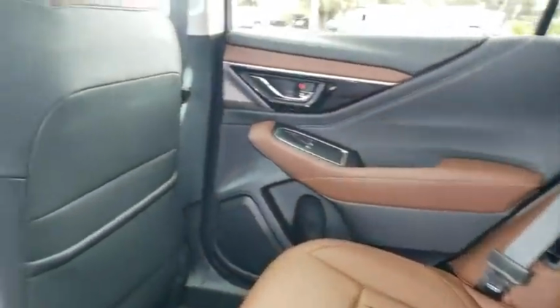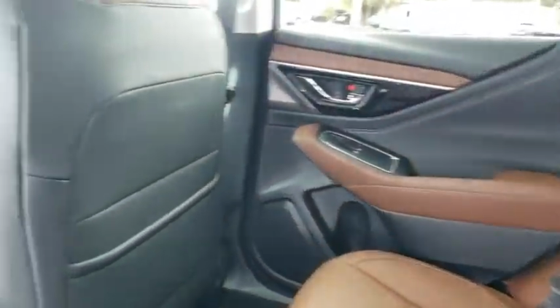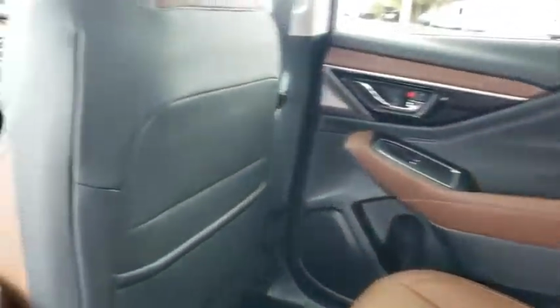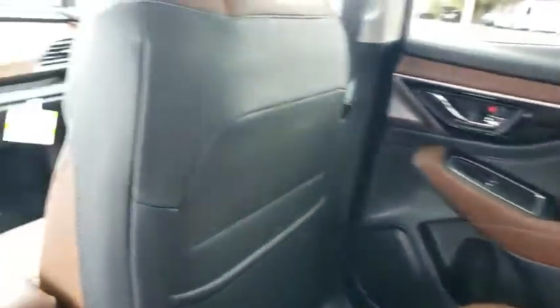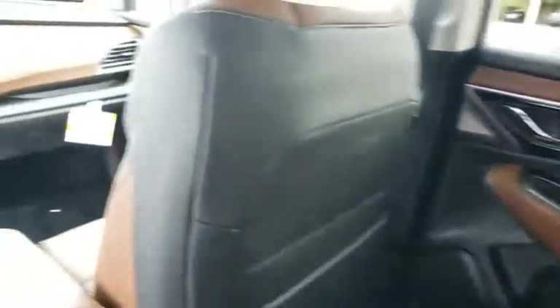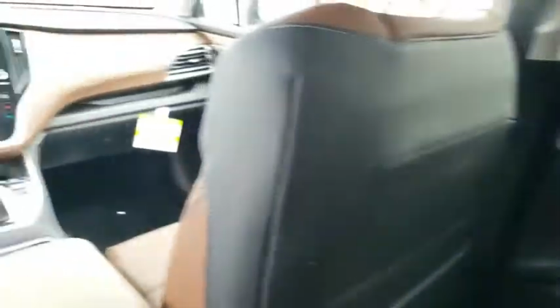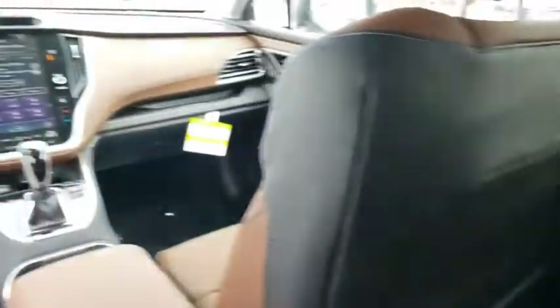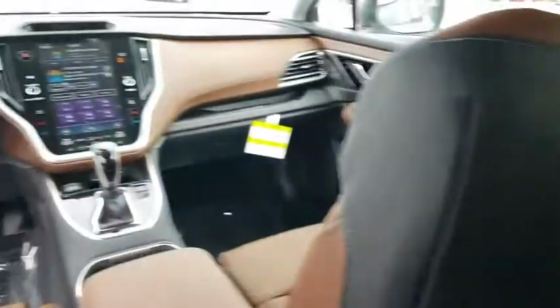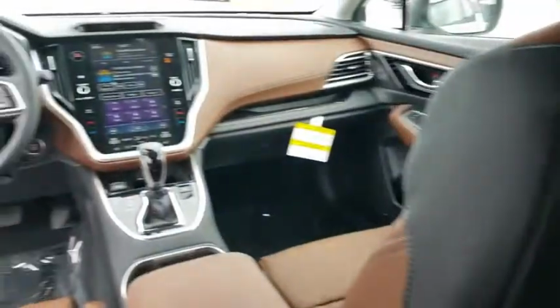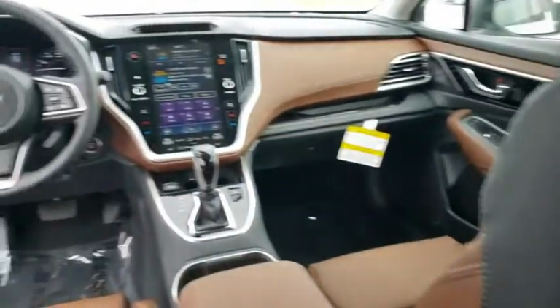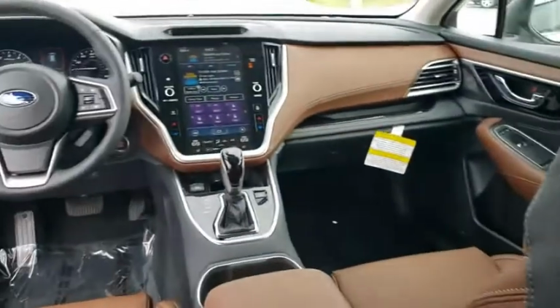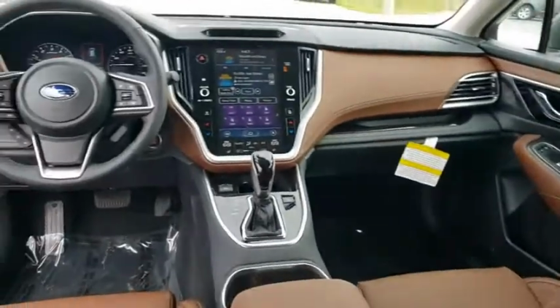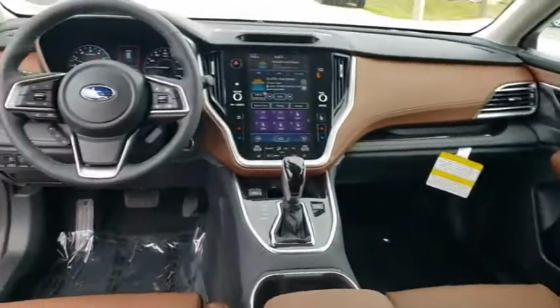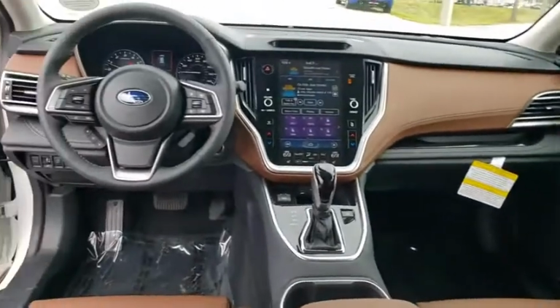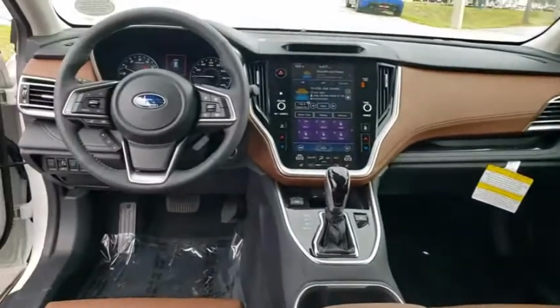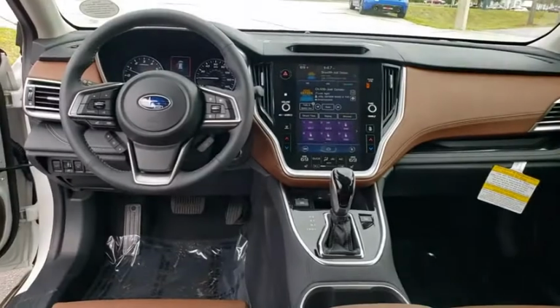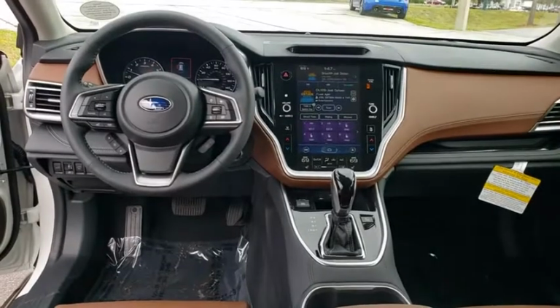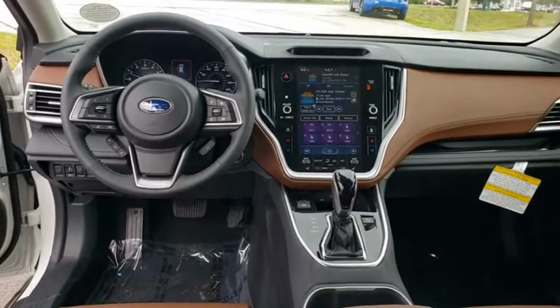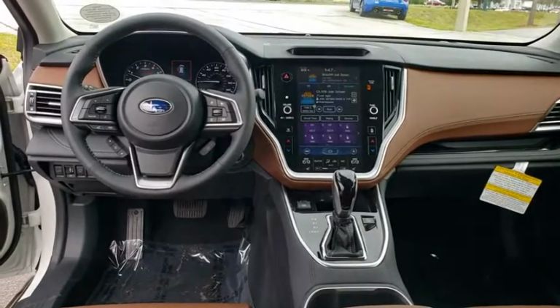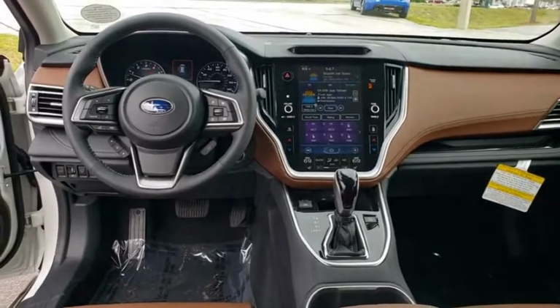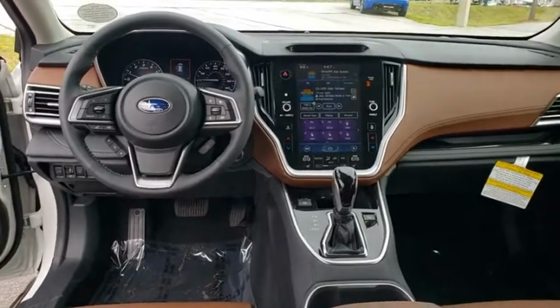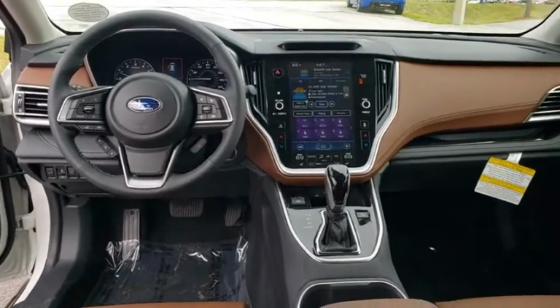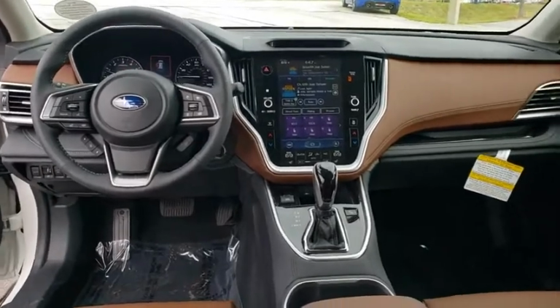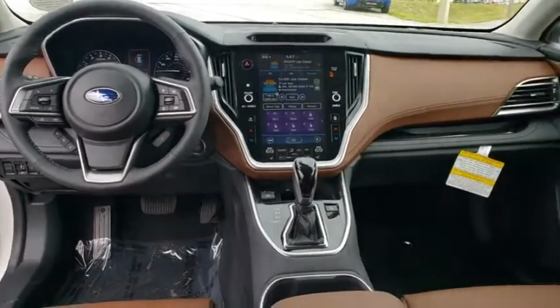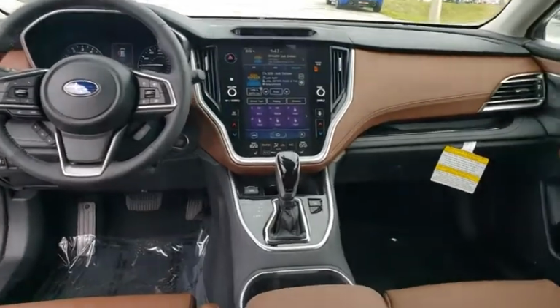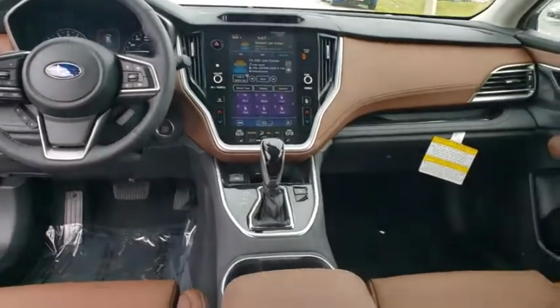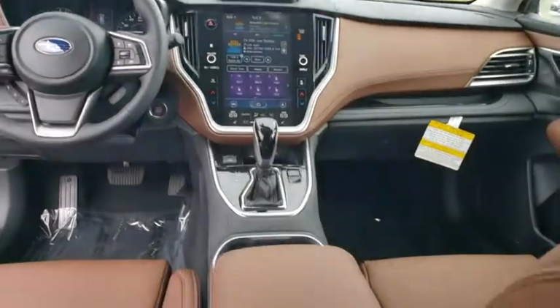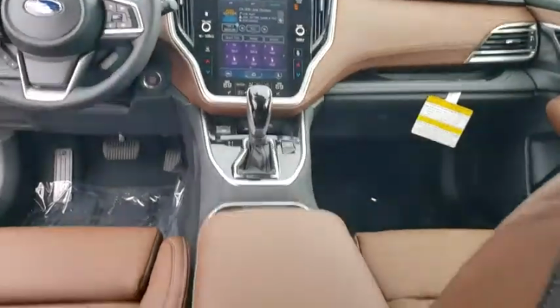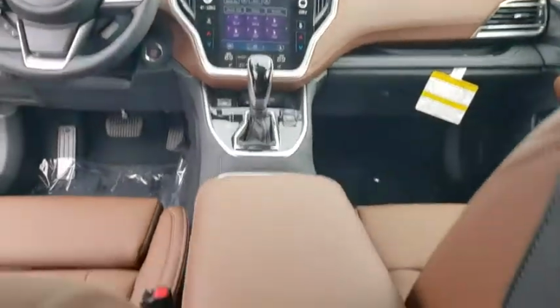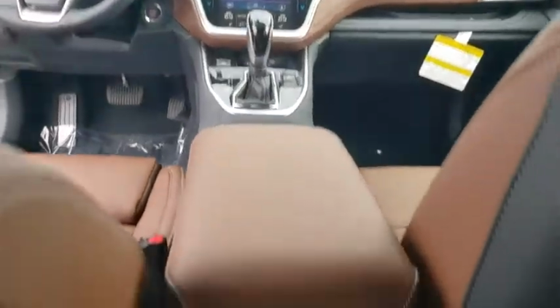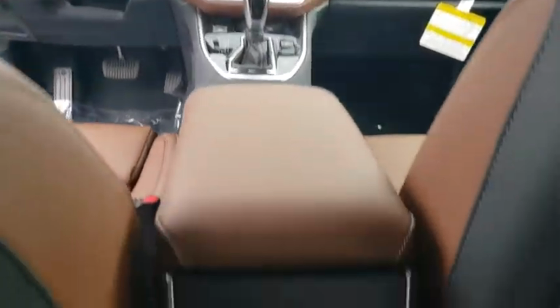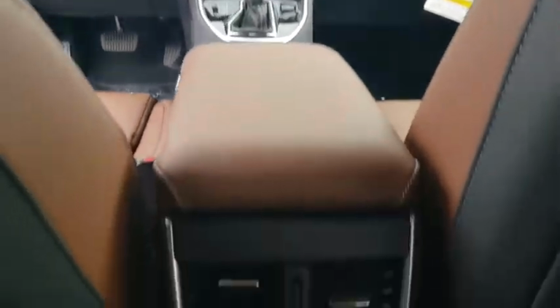Adjustable steering wheel, power steering, cruise control, keyless start, auto-dimming rear-view mirror.